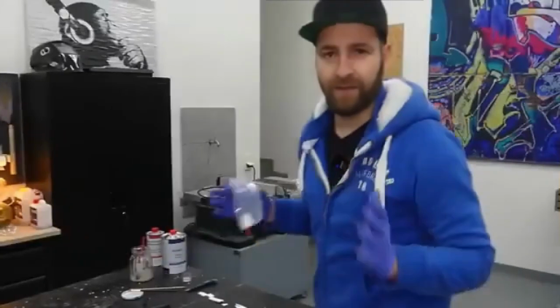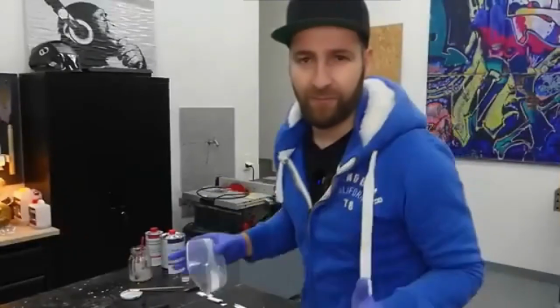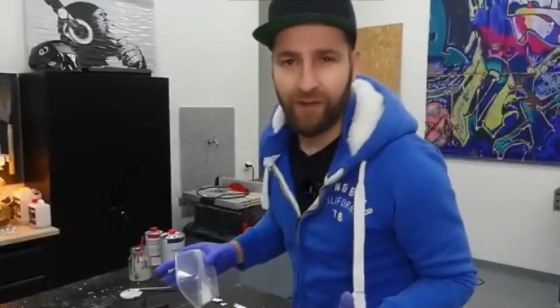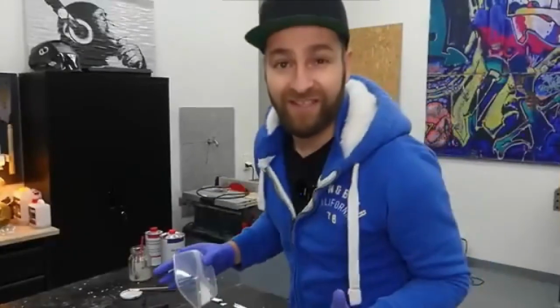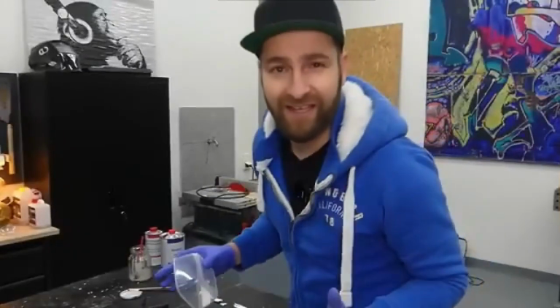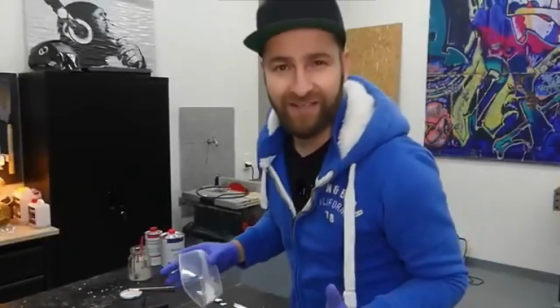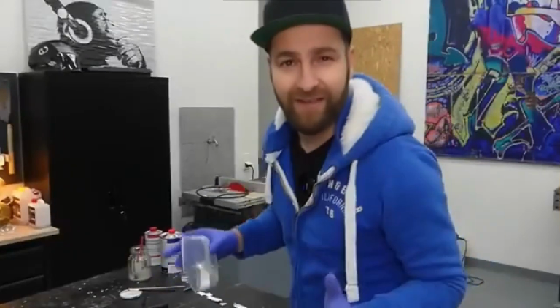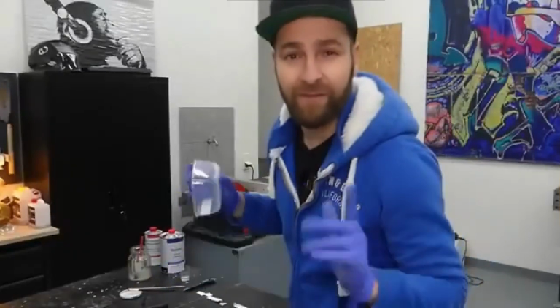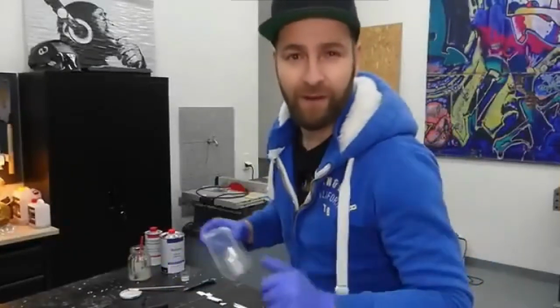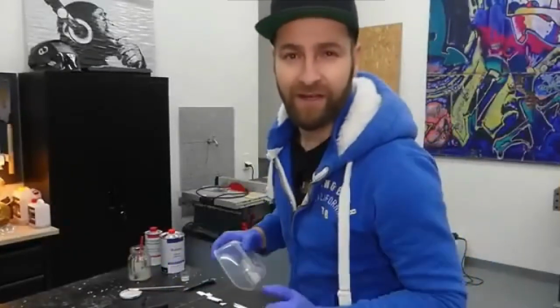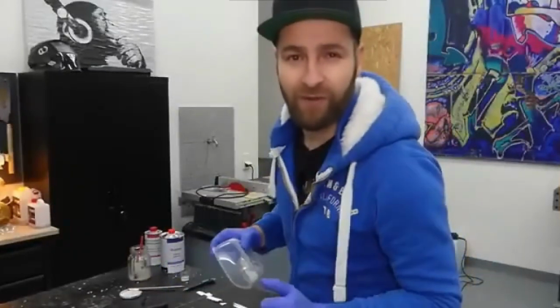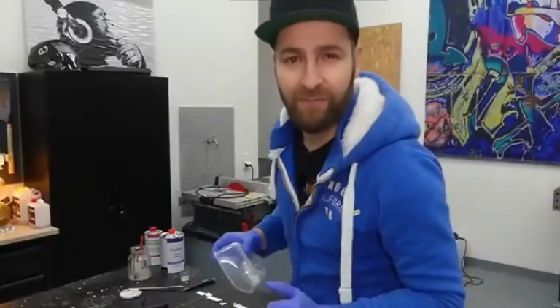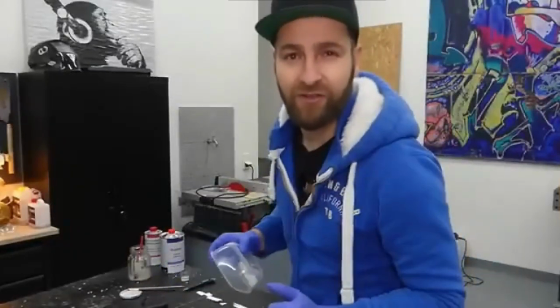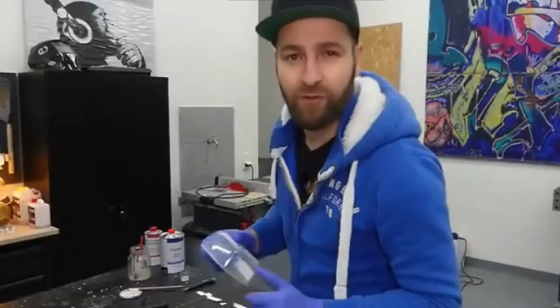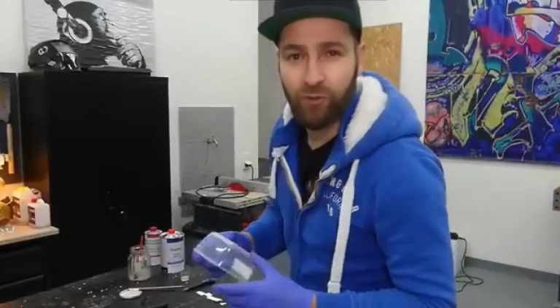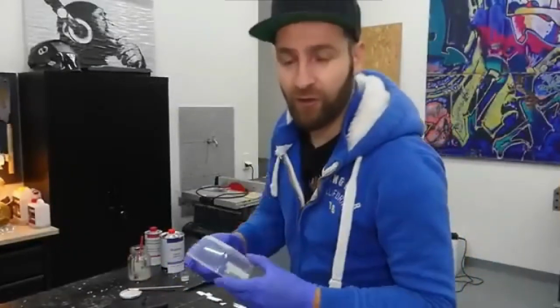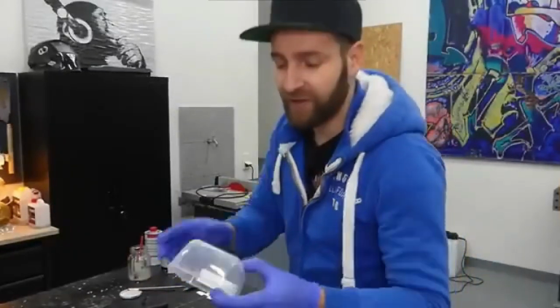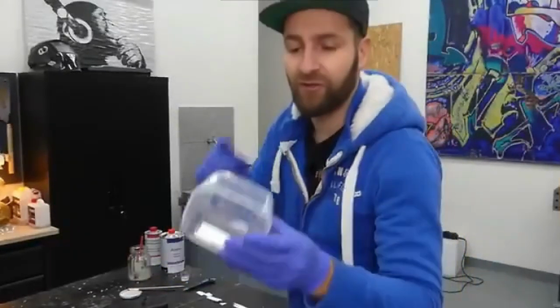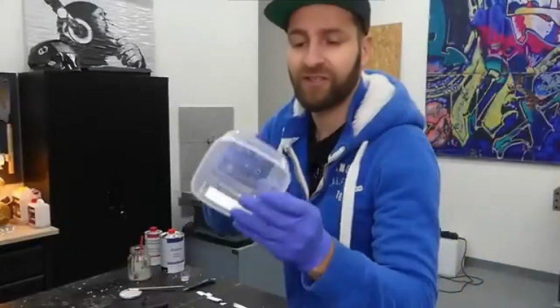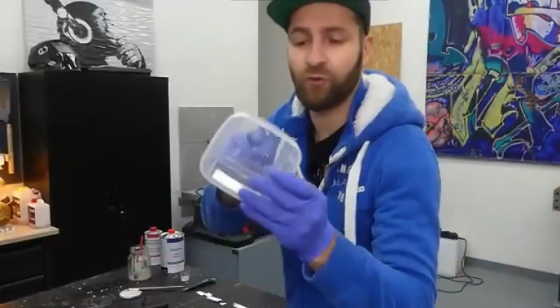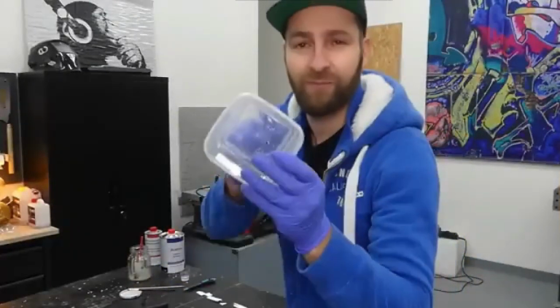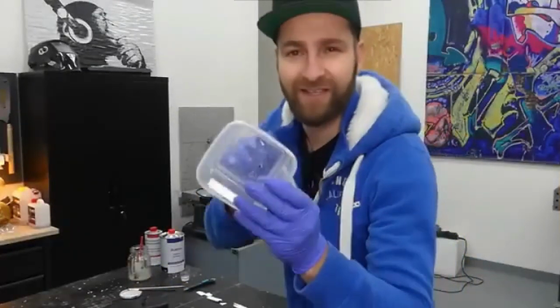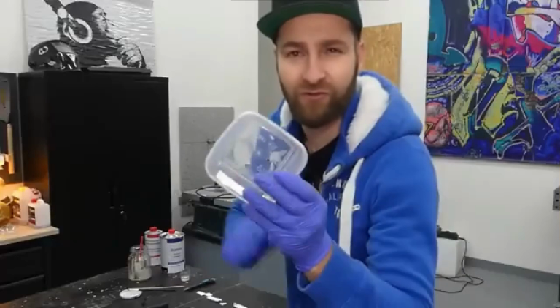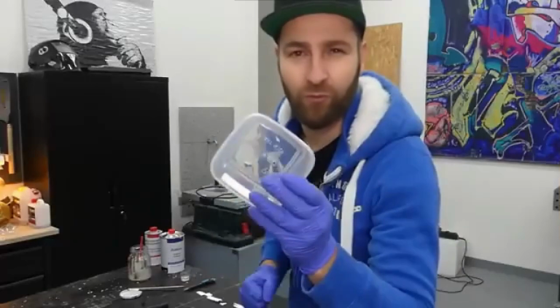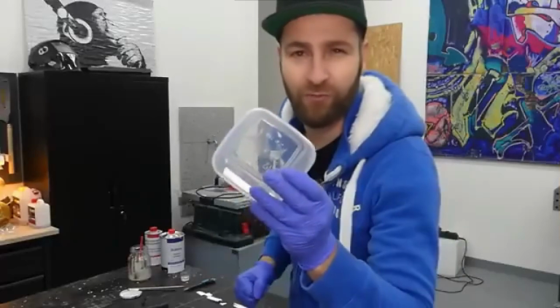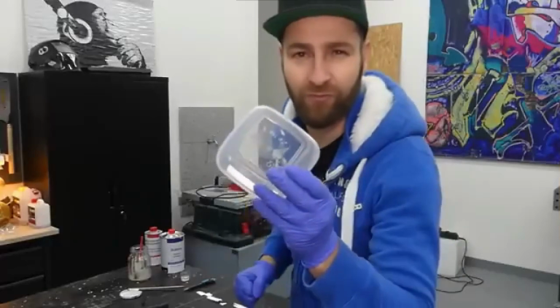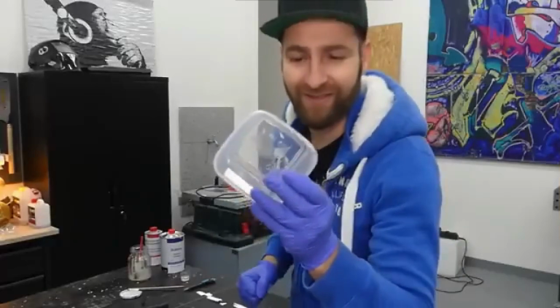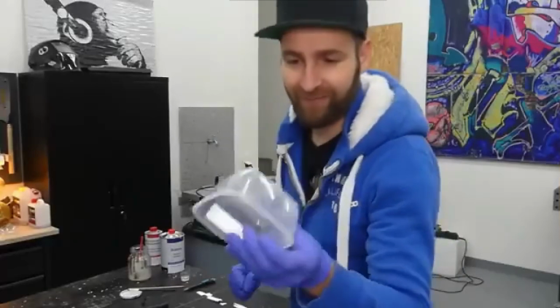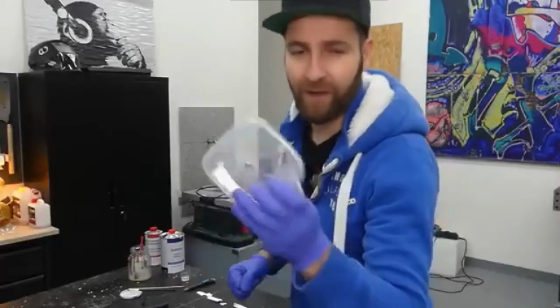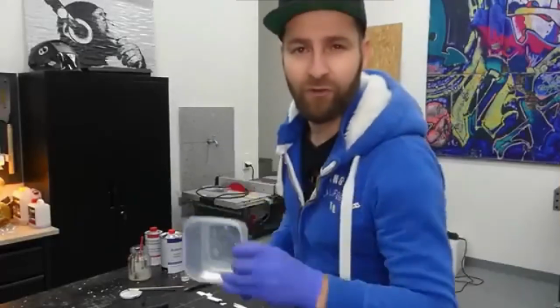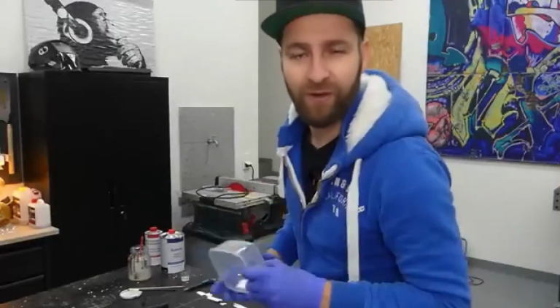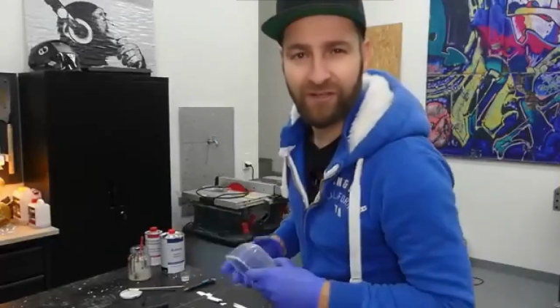Let's move on to the second test. Apparently, with this material we should also be able to seal holes in plastic so they're waterproof. I'm curious about that too.